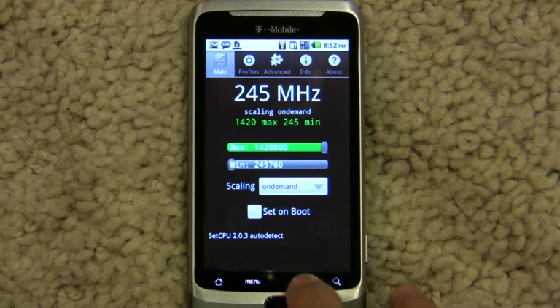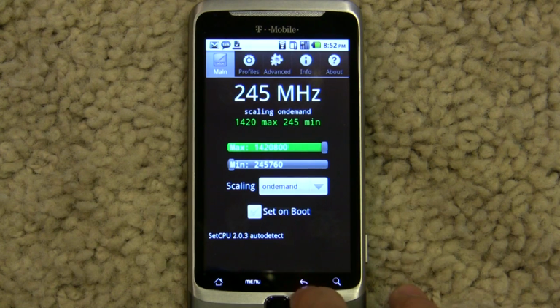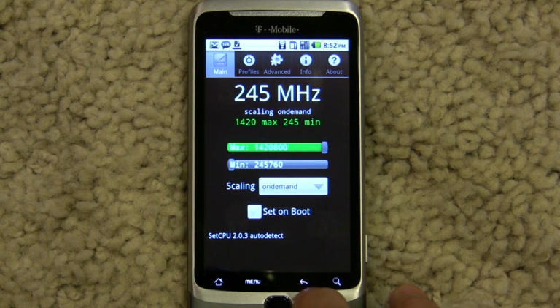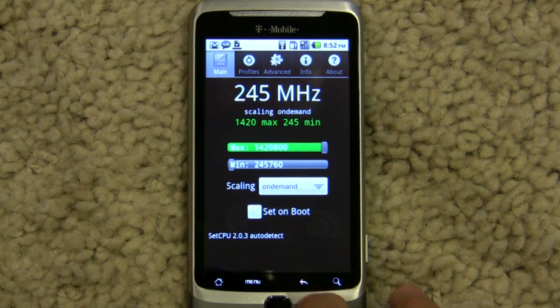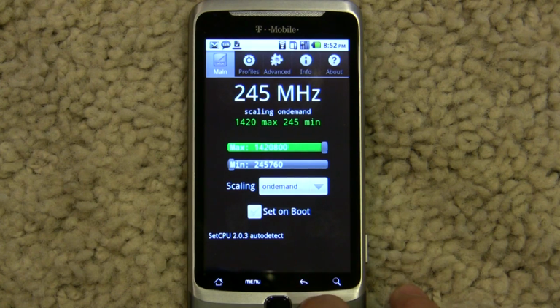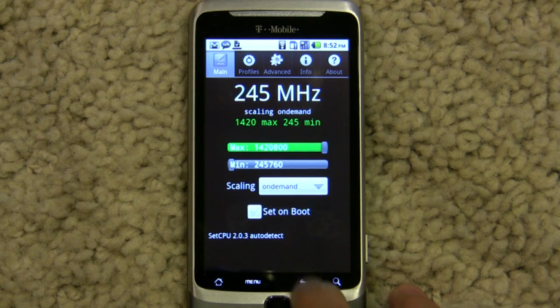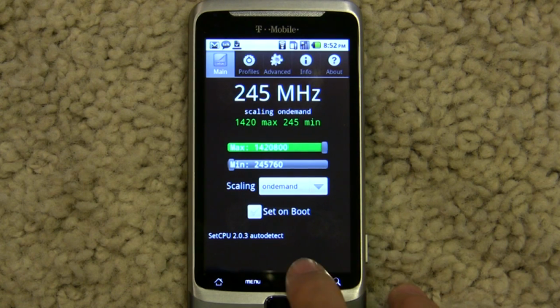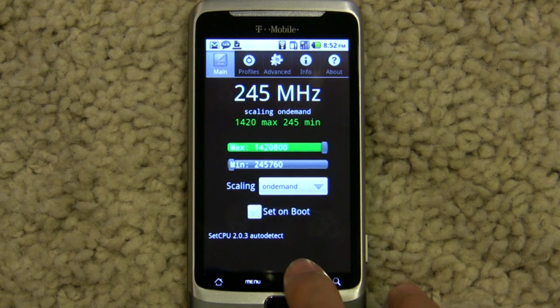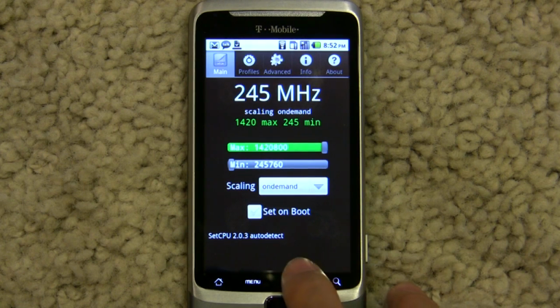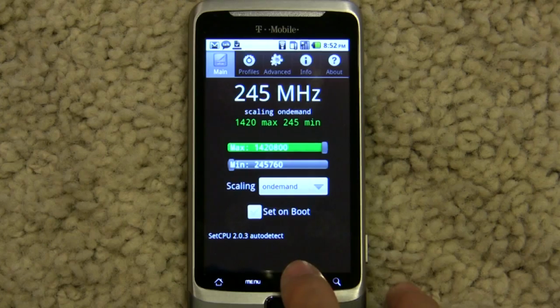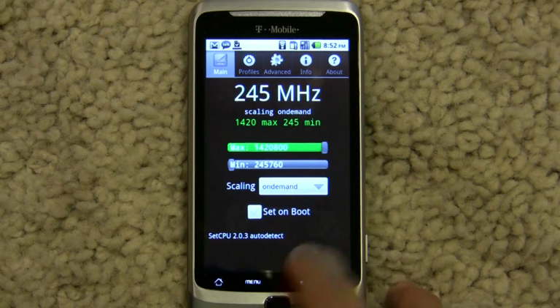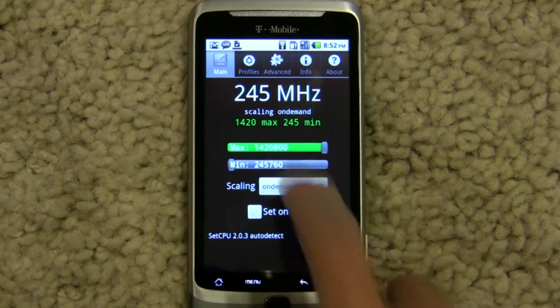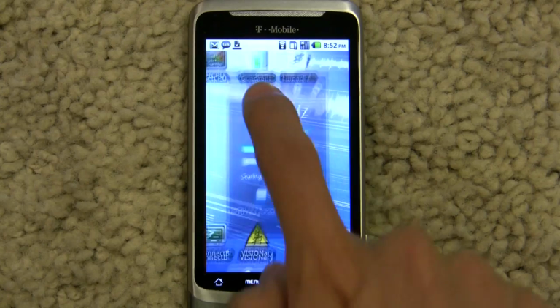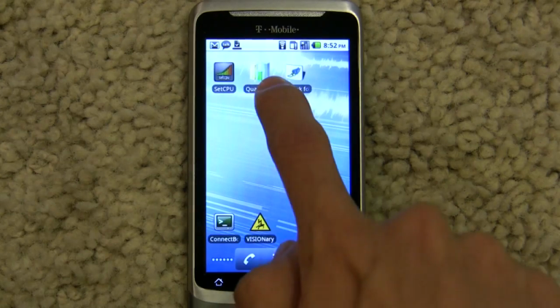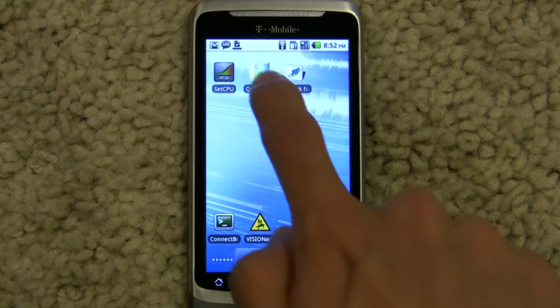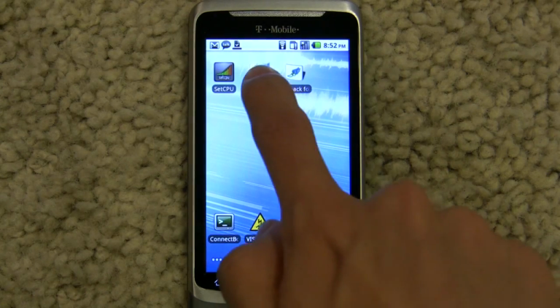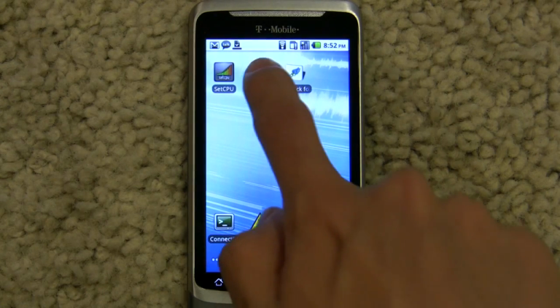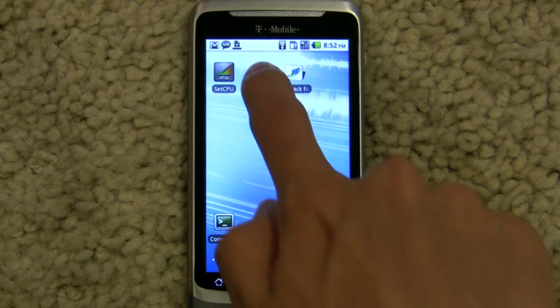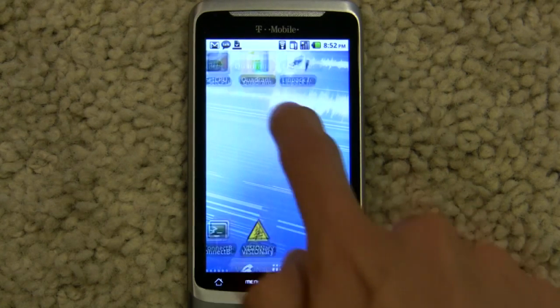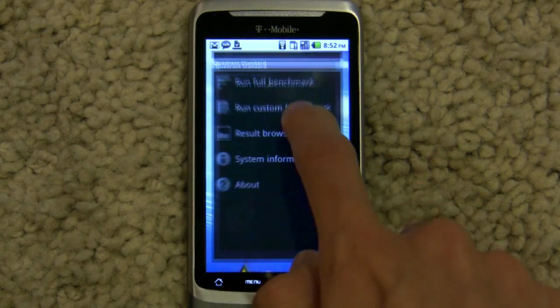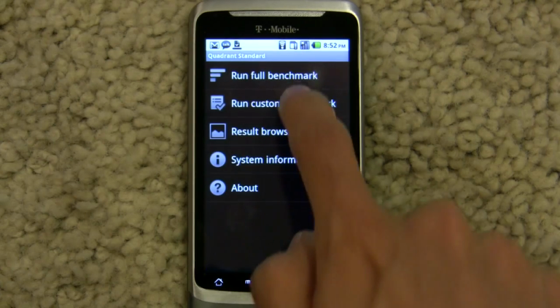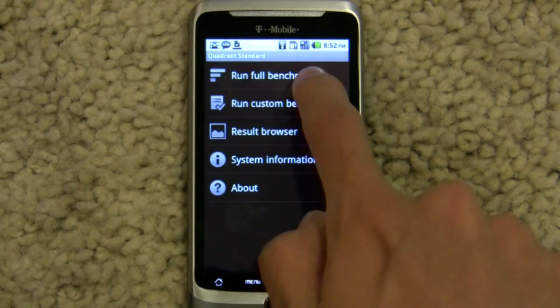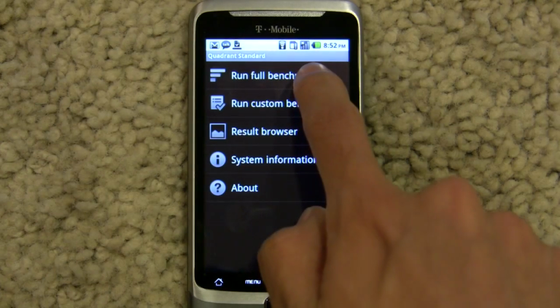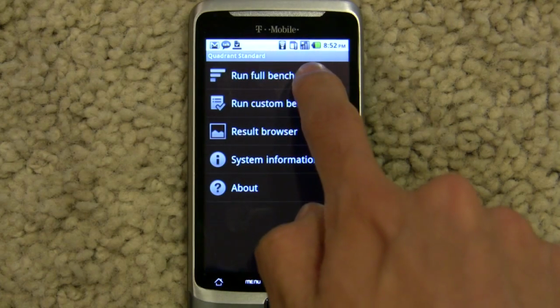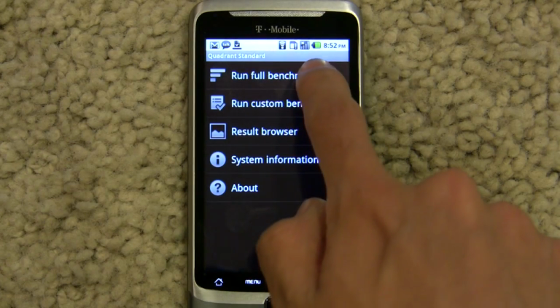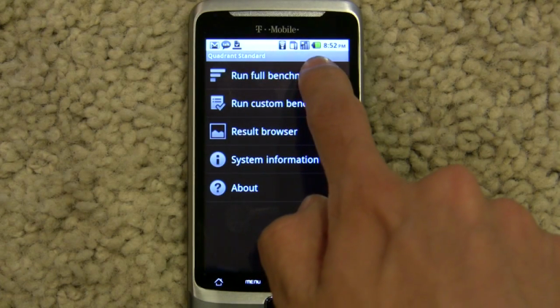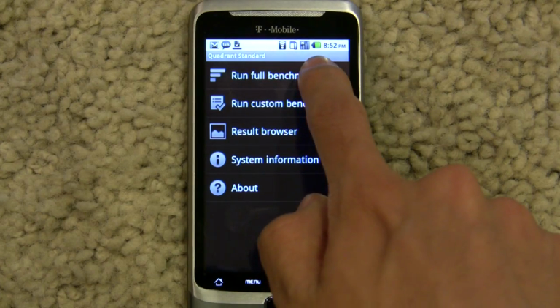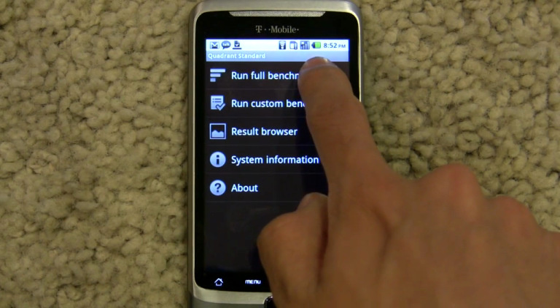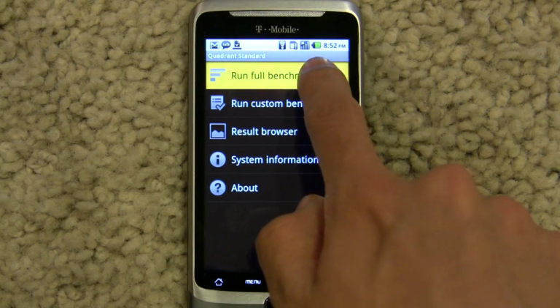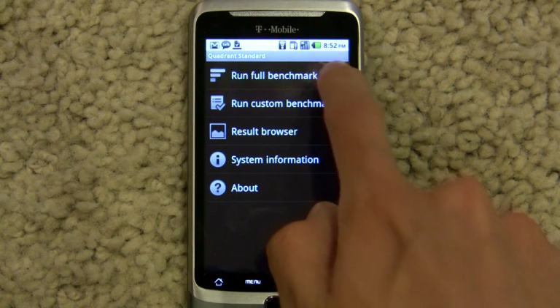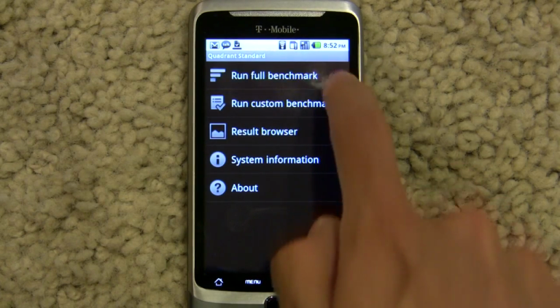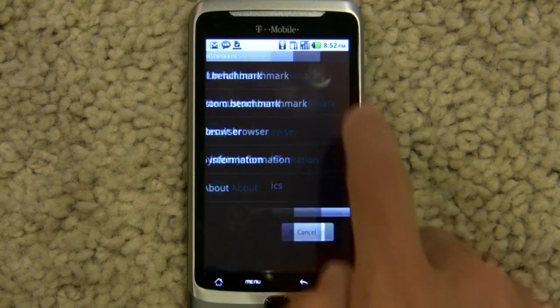Let's back out of setCPU for now and run some benchmarks just to show you how fast it is.